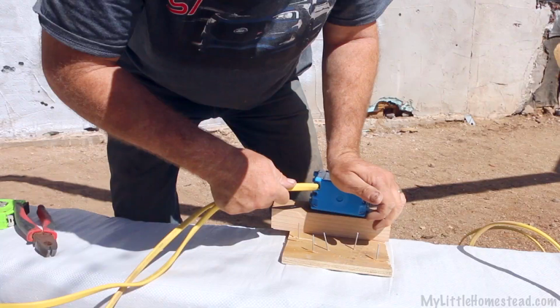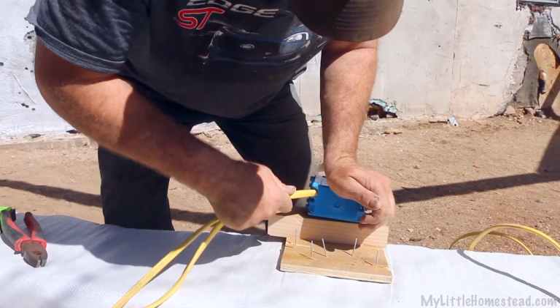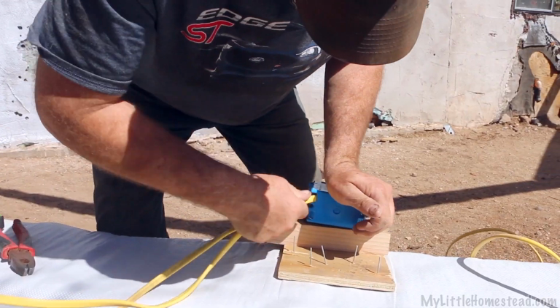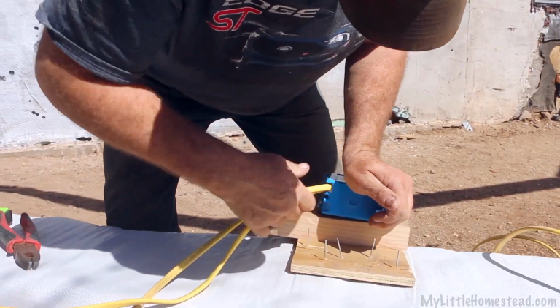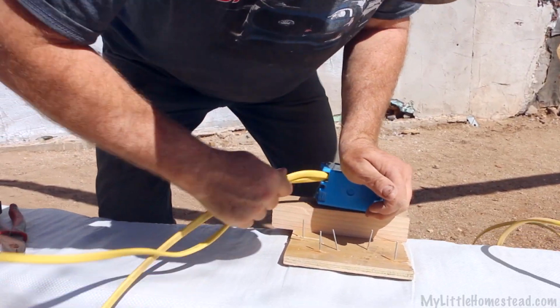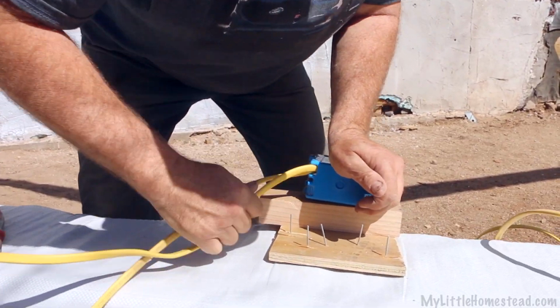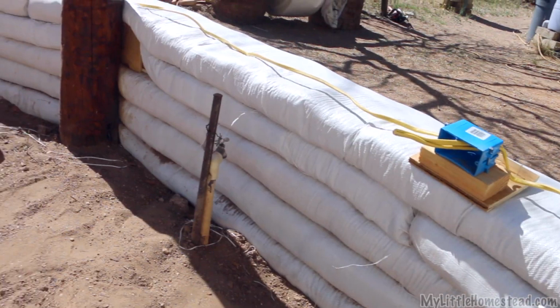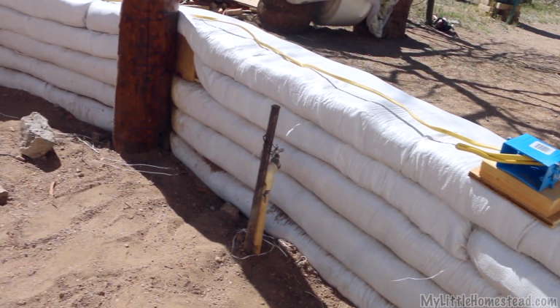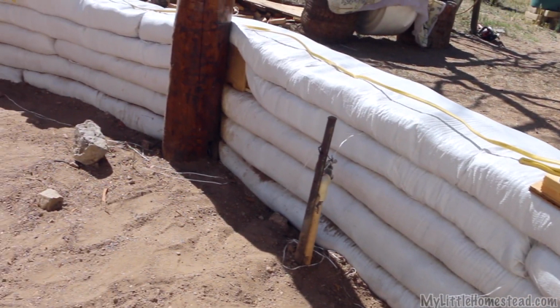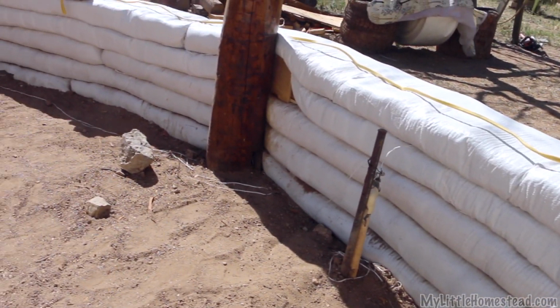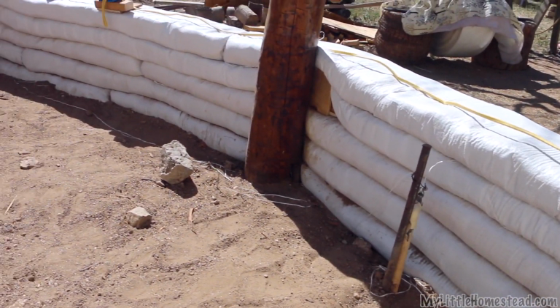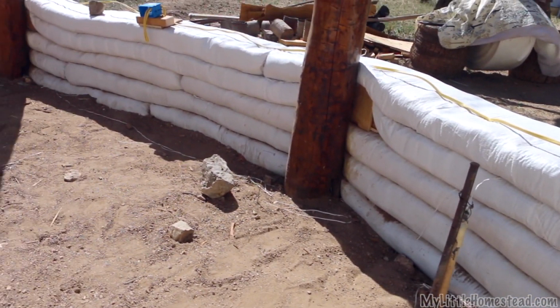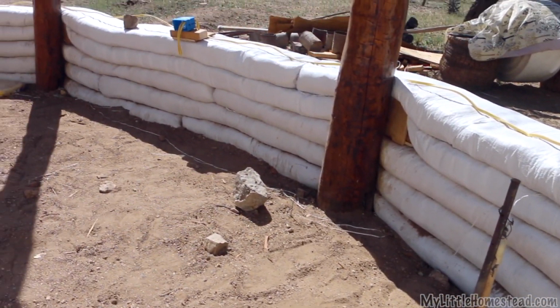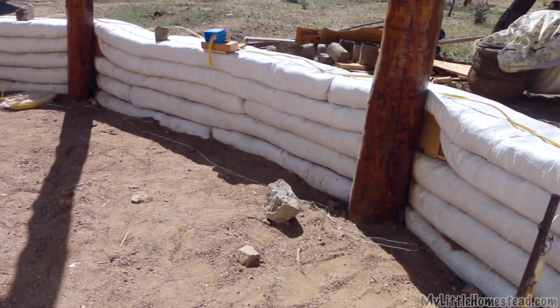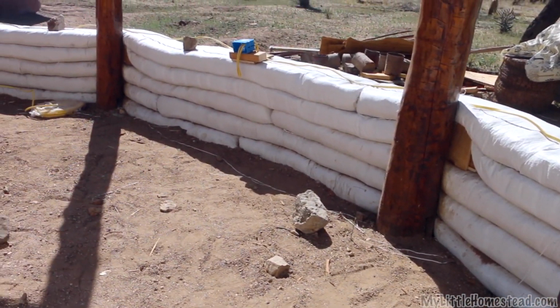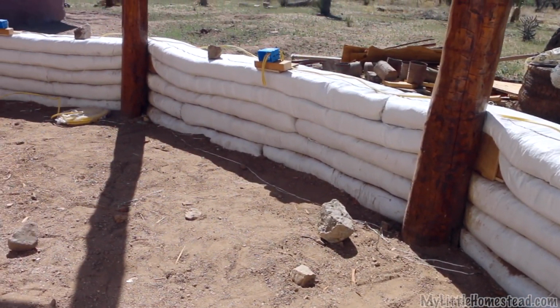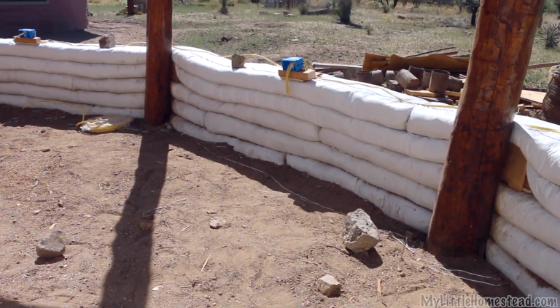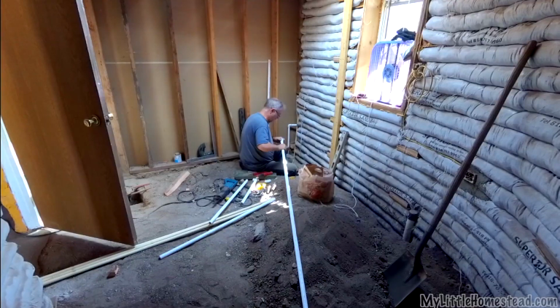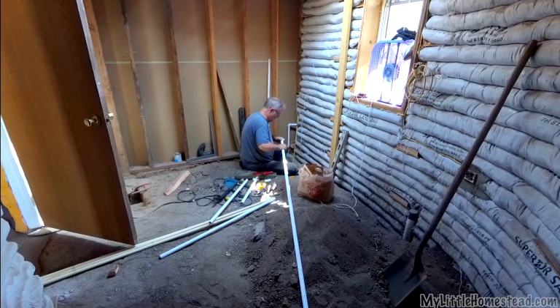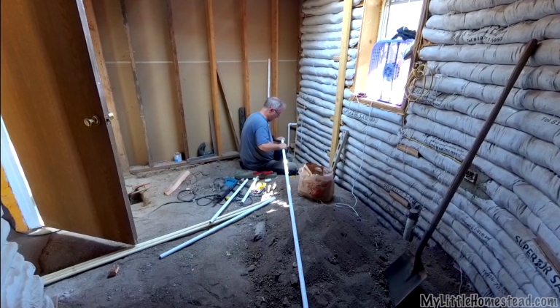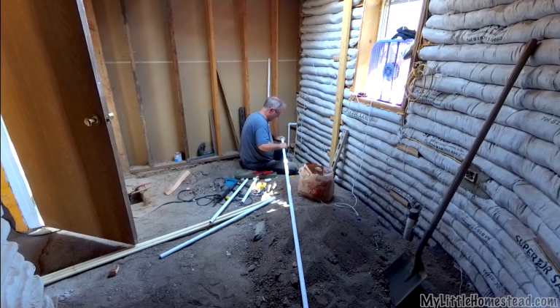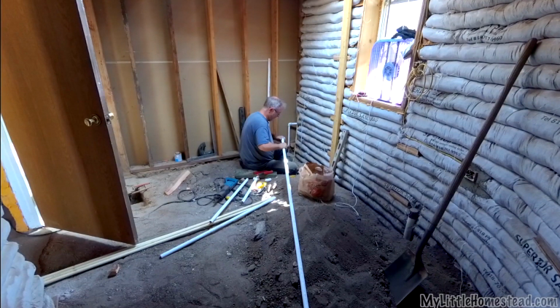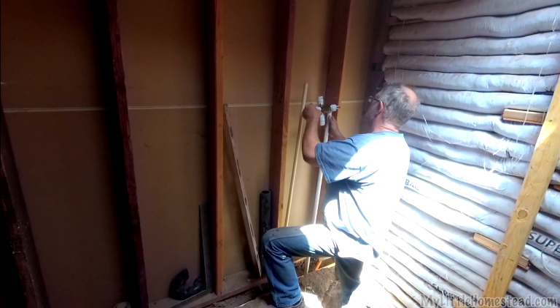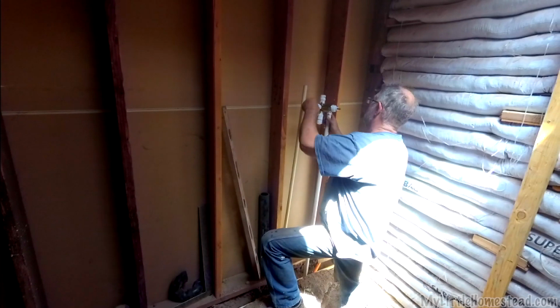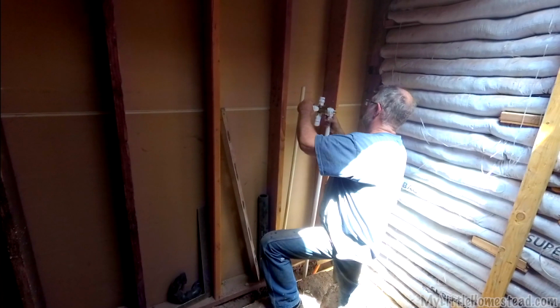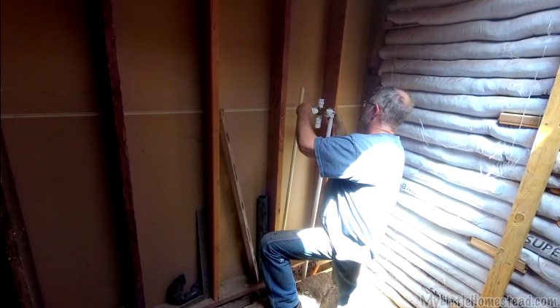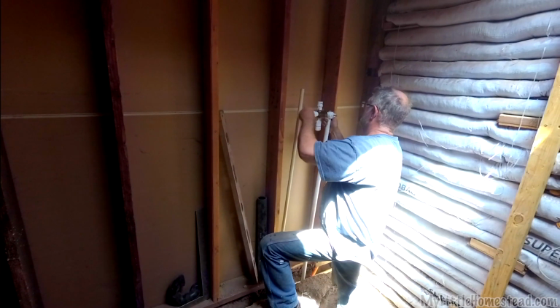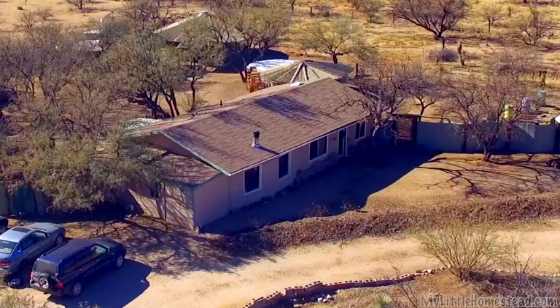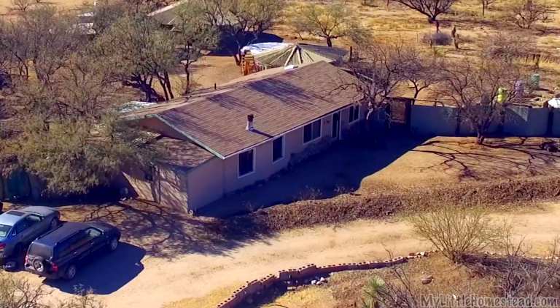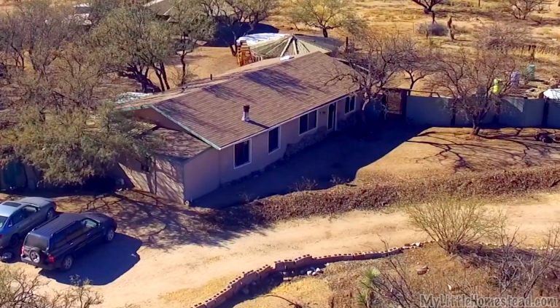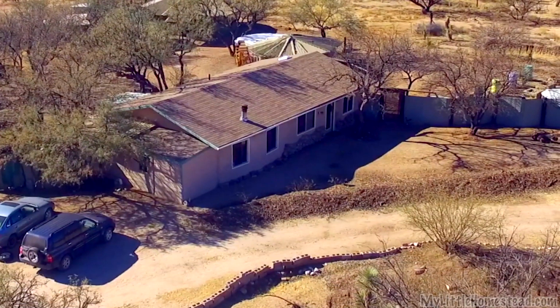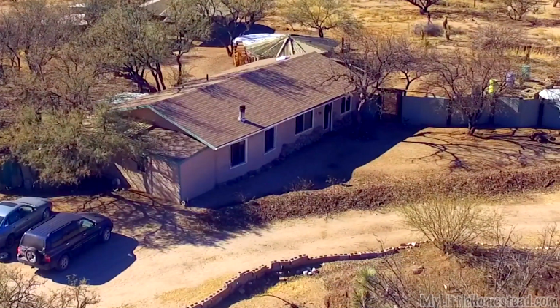Last week we installed some of the electrical in the kitchen walls and got the plumbing placed for the bathroom to the earthbag add-ons for the main house.